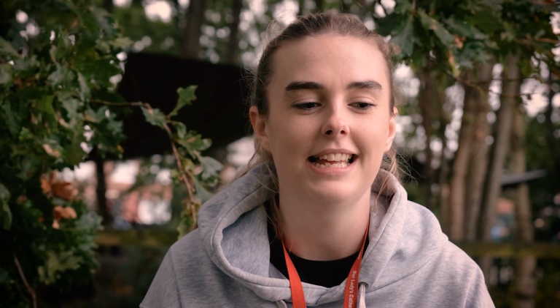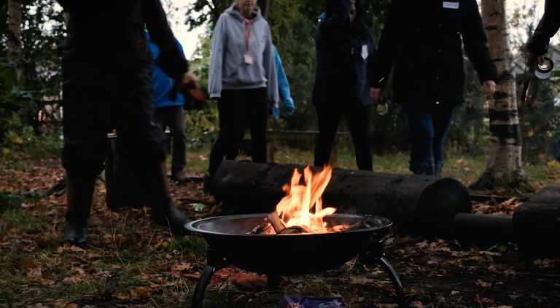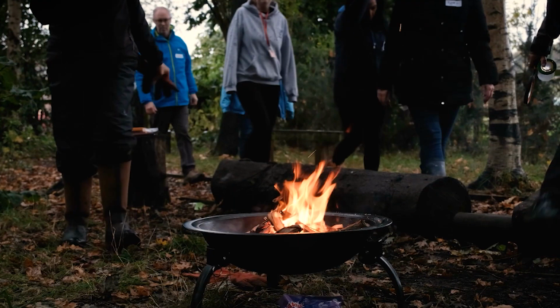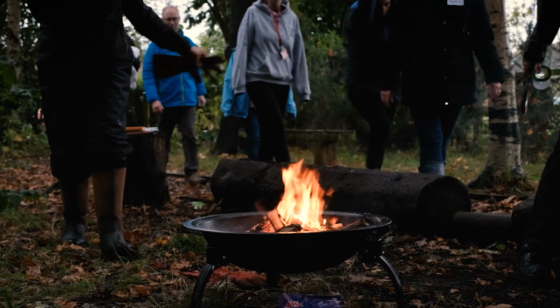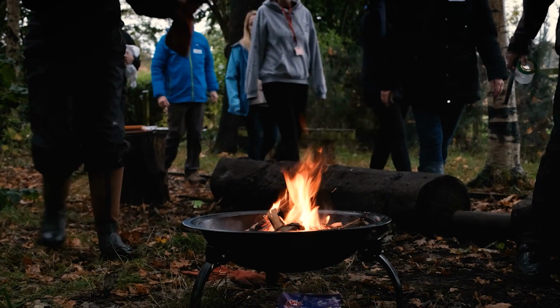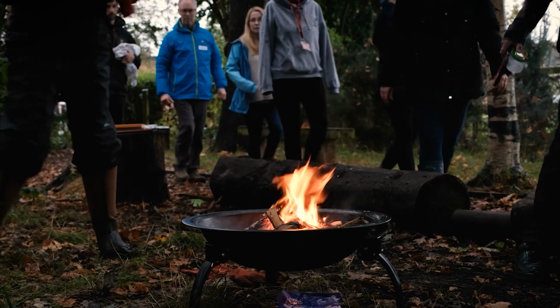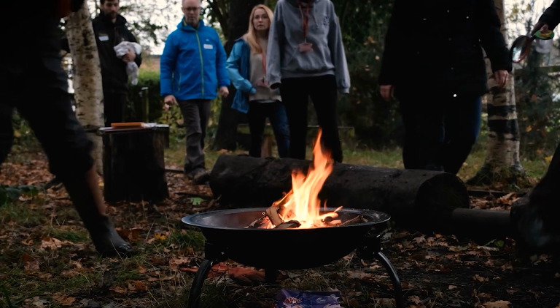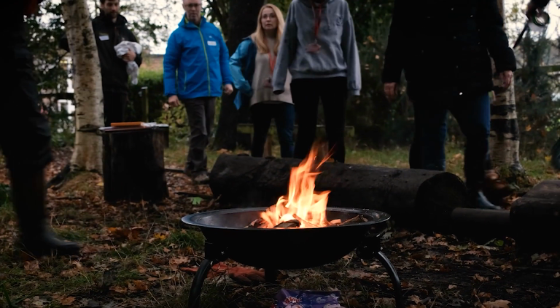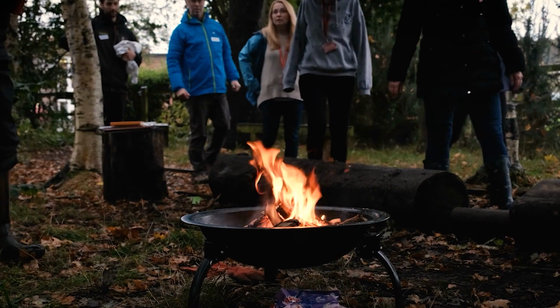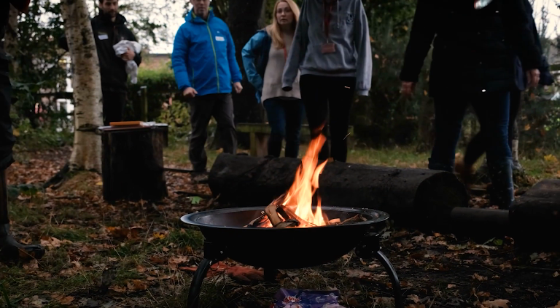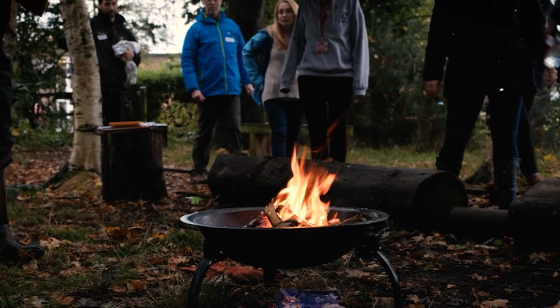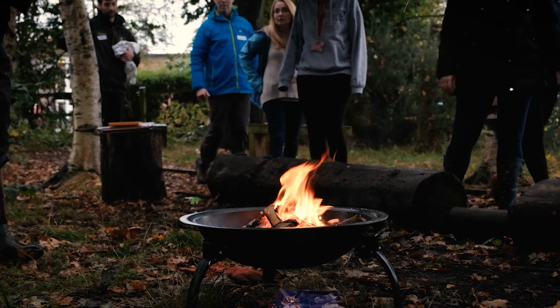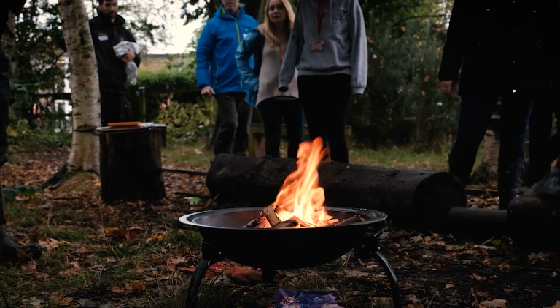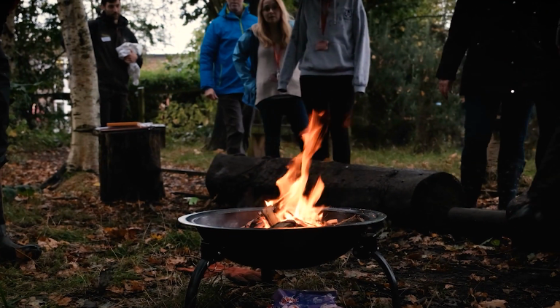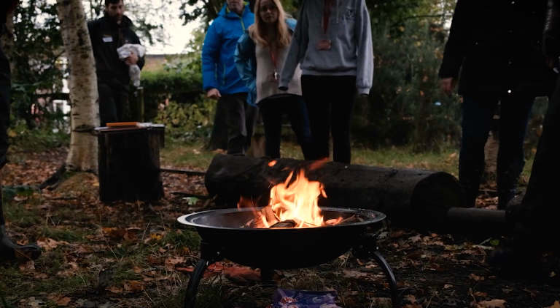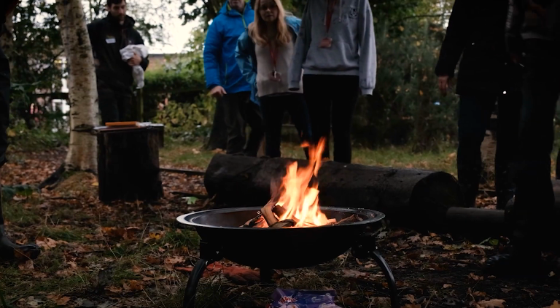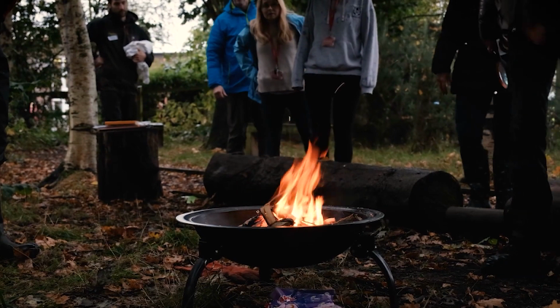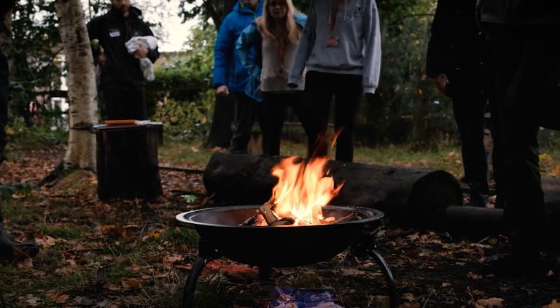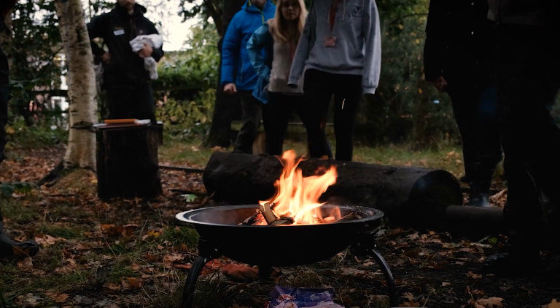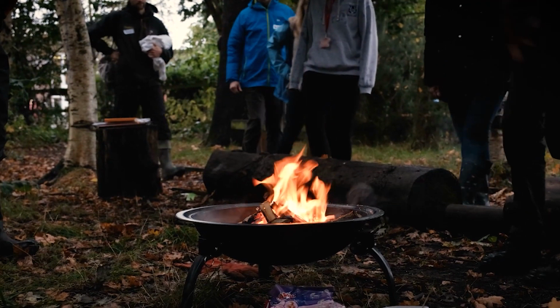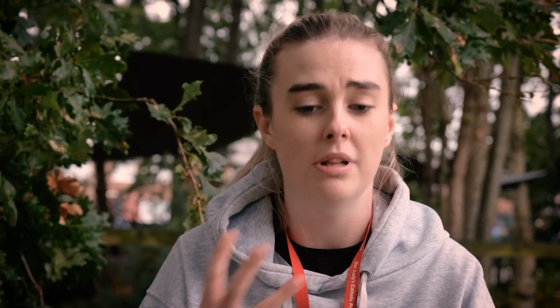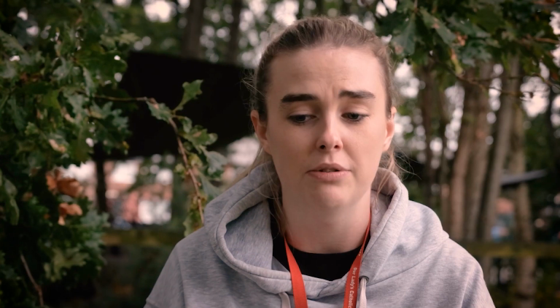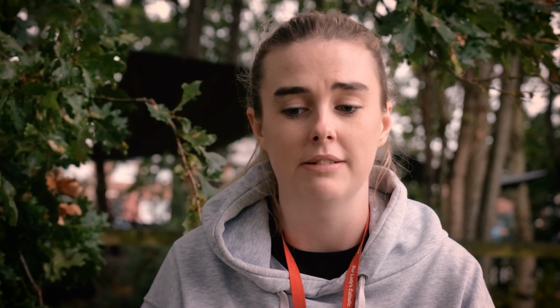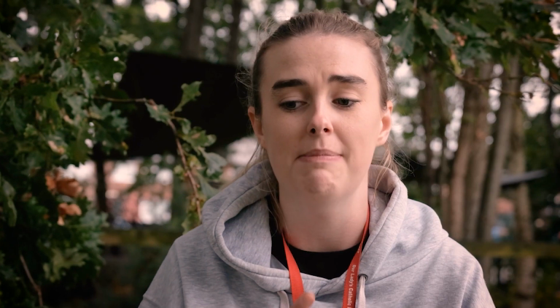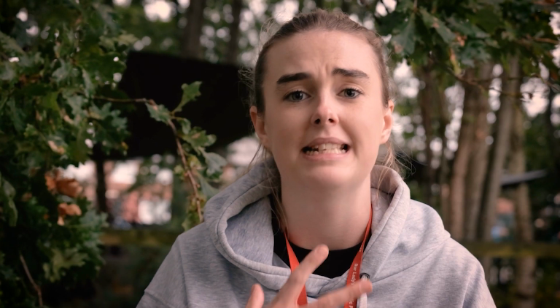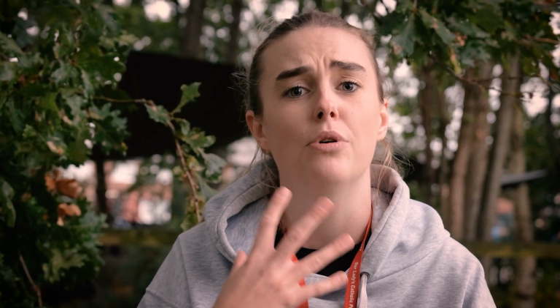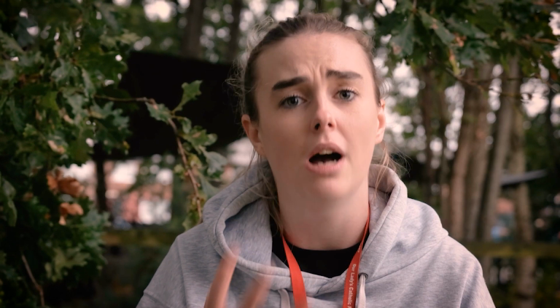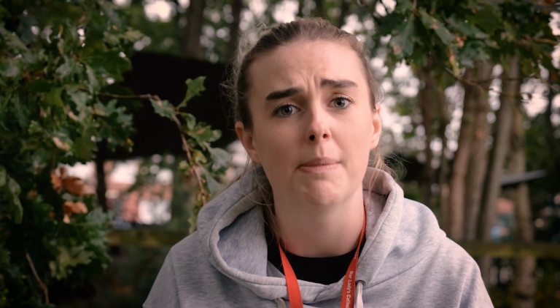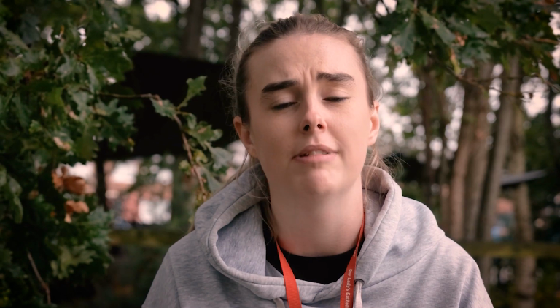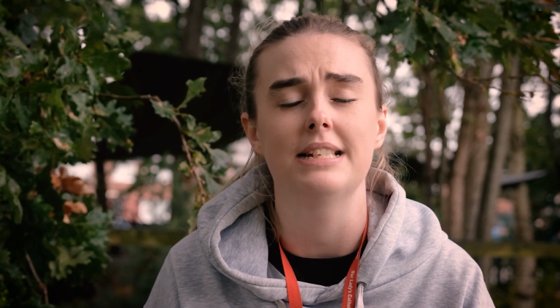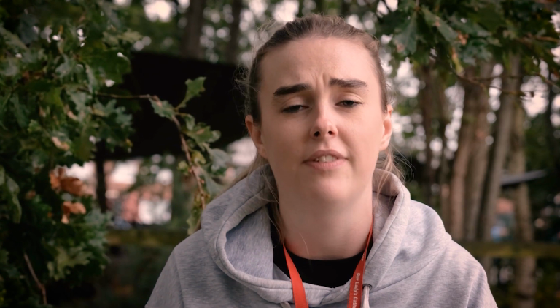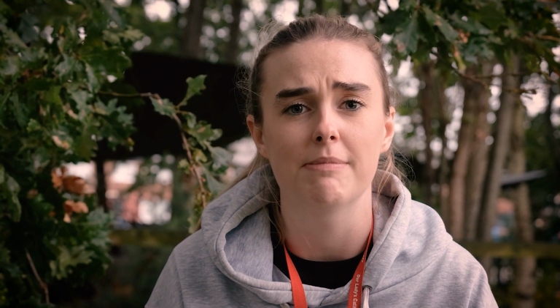I do think the fire is a highlight. I think it just brings you together as a group, as humans. It brings you closer, it makes it a more calm and relaxed environment.